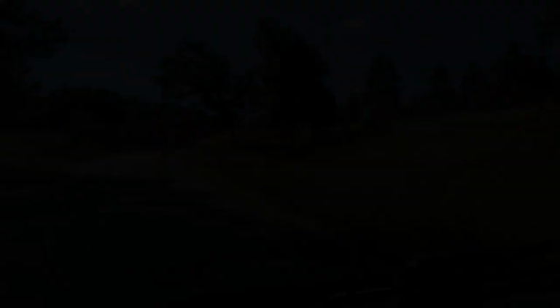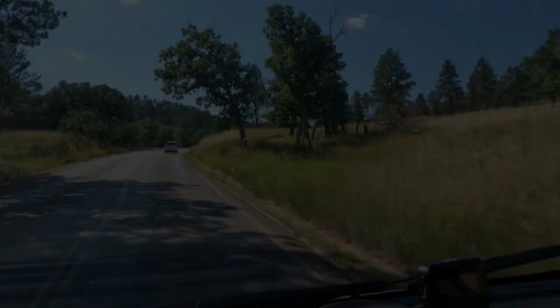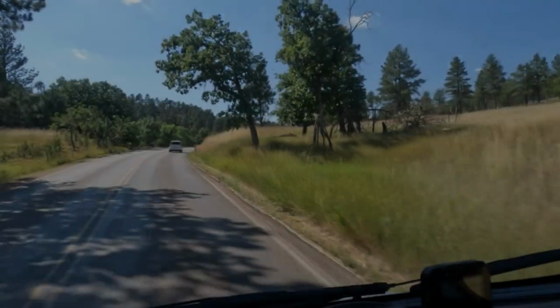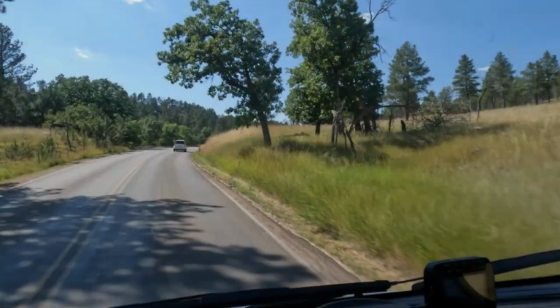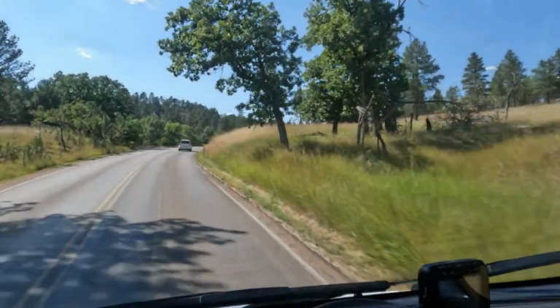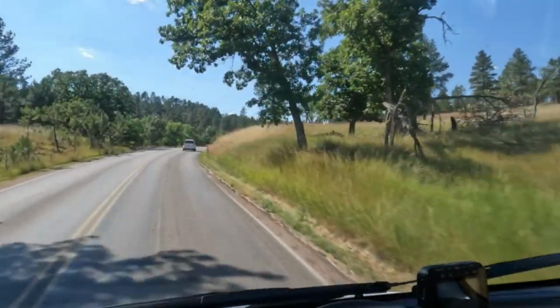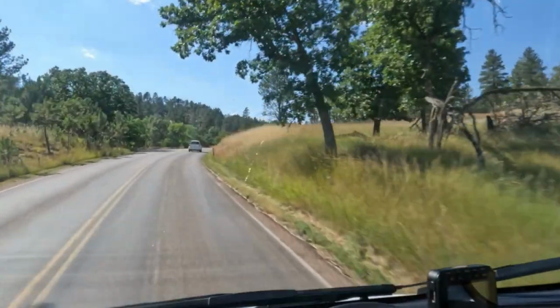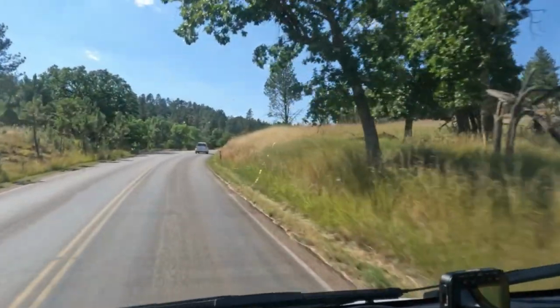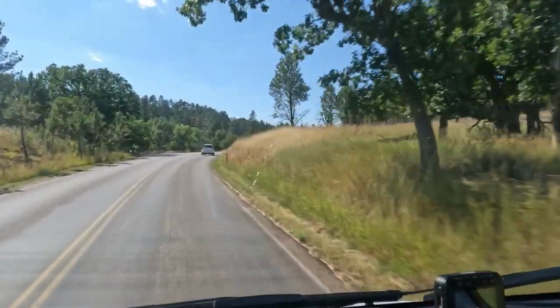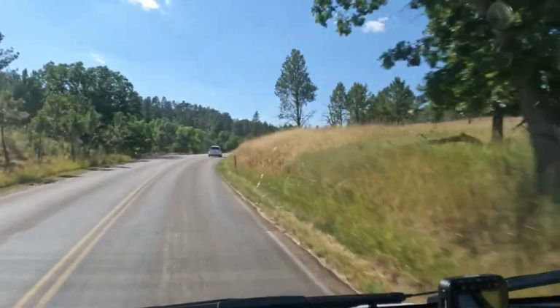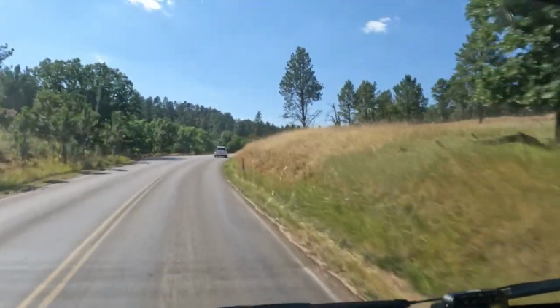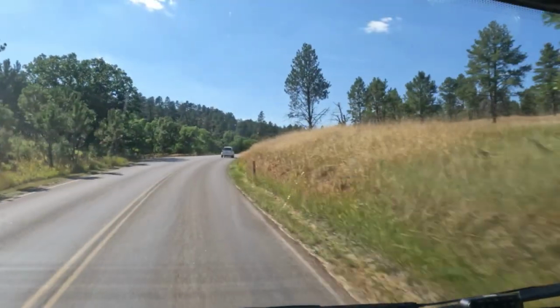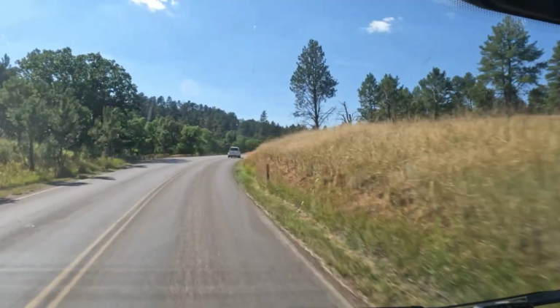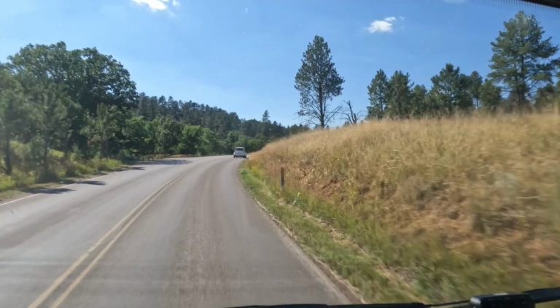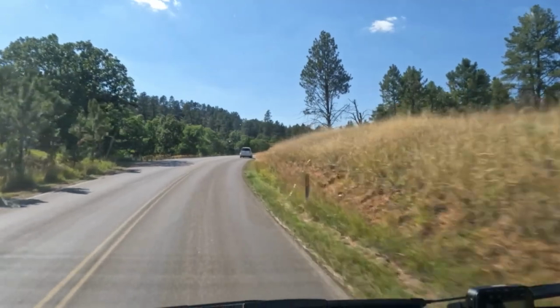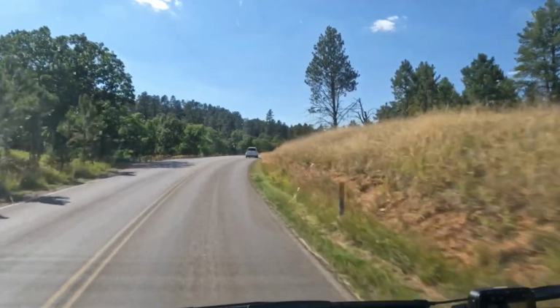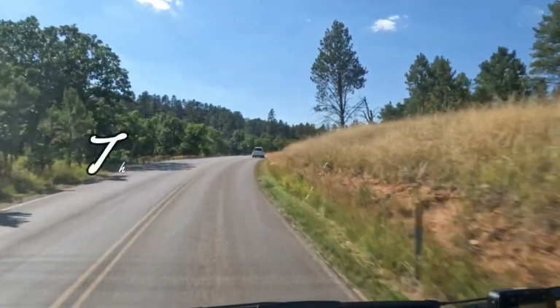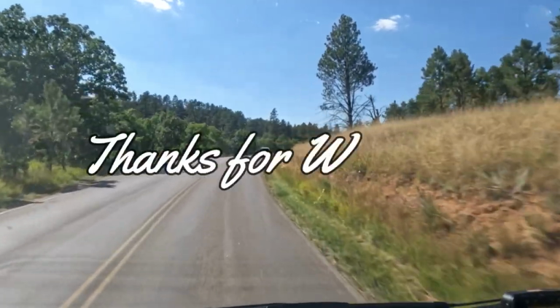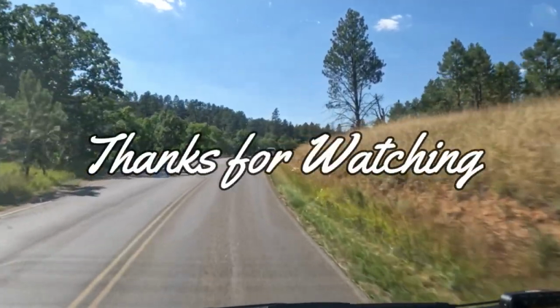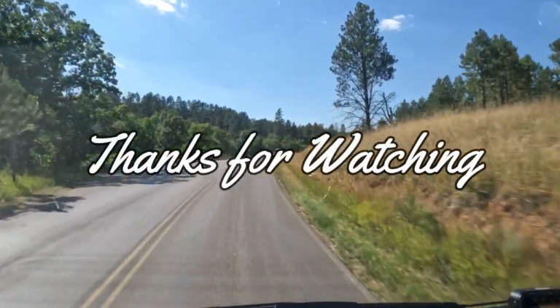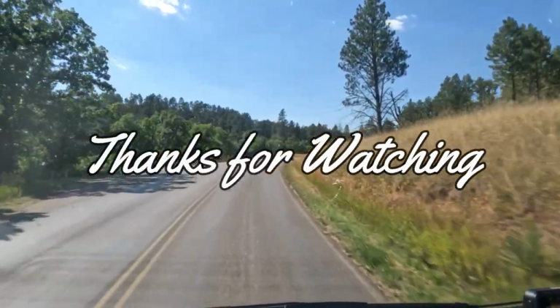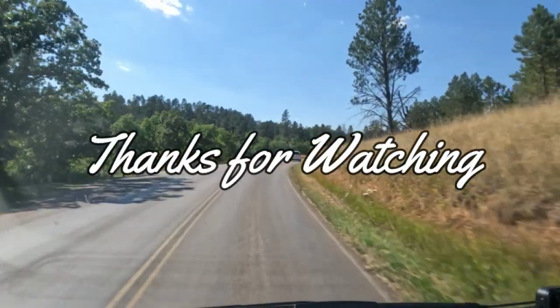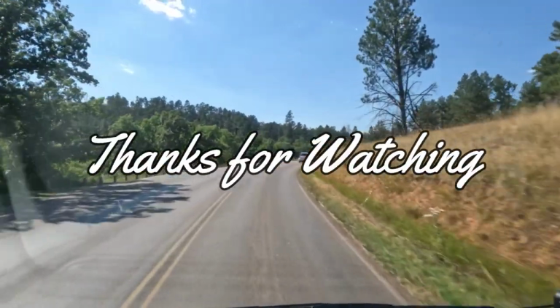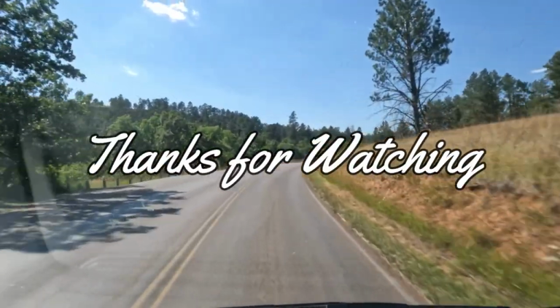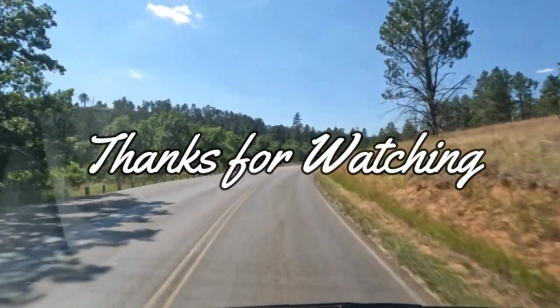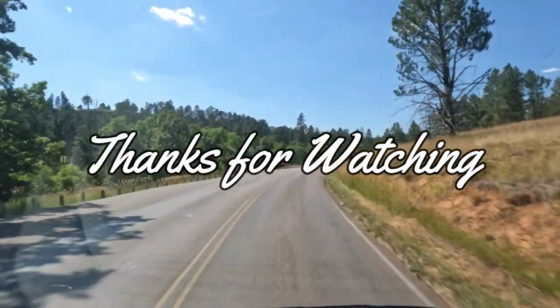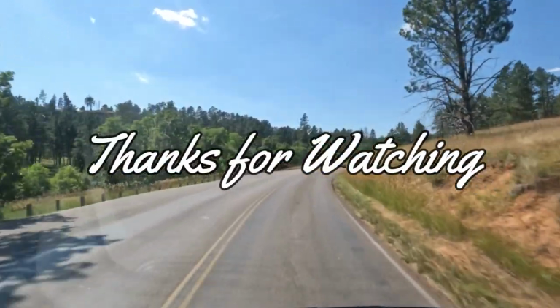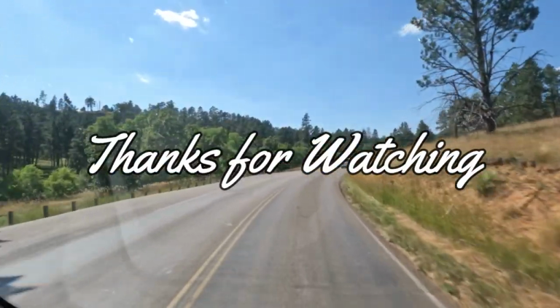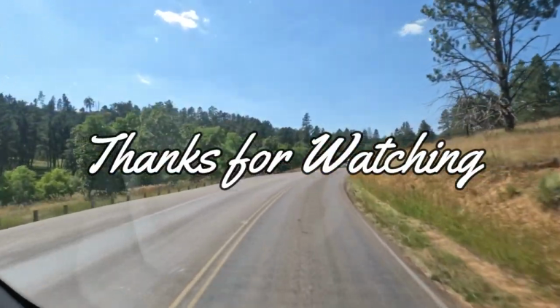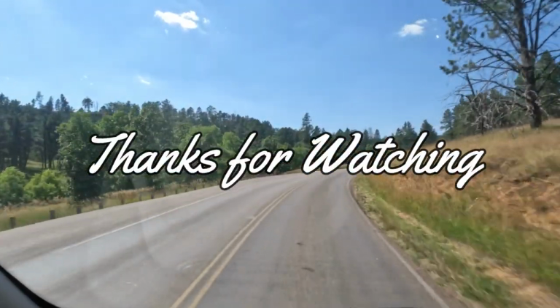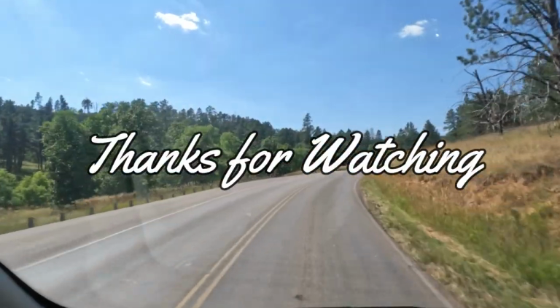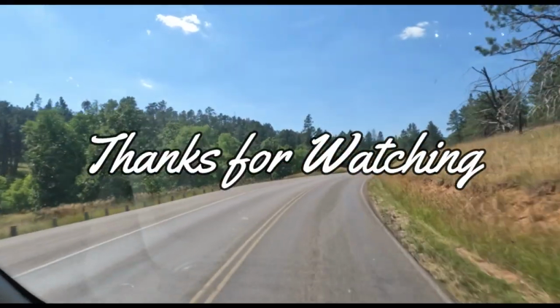As we head off to the next adventure, I want to thank you so much for watching this episode. I will see you in the next video — take care!